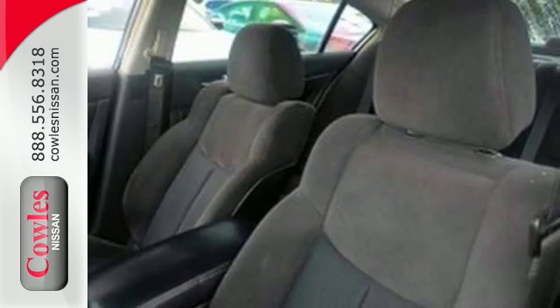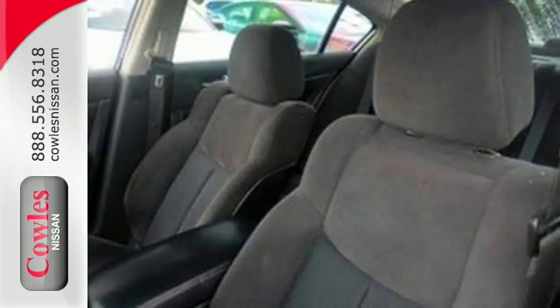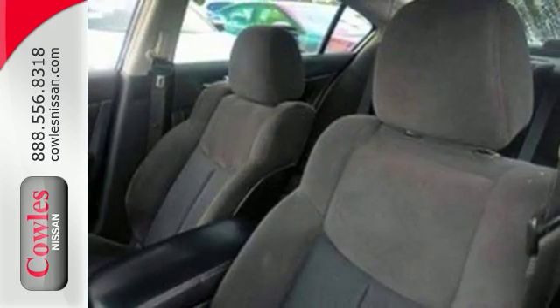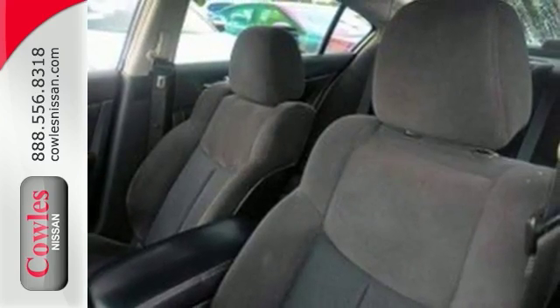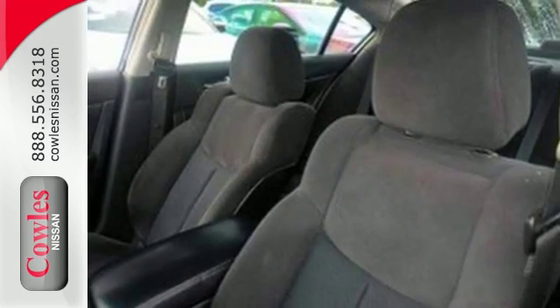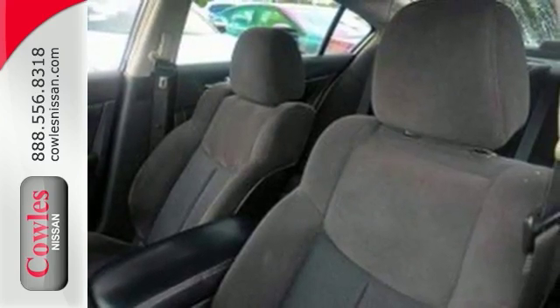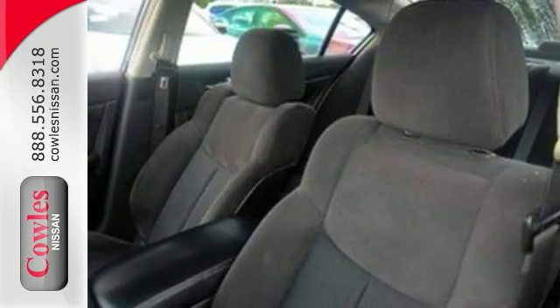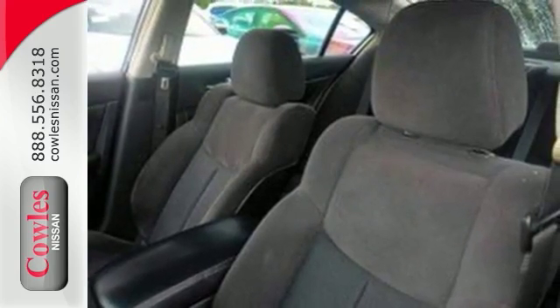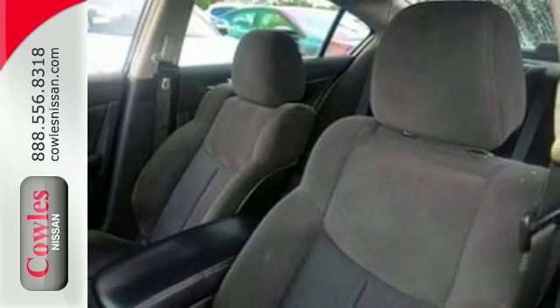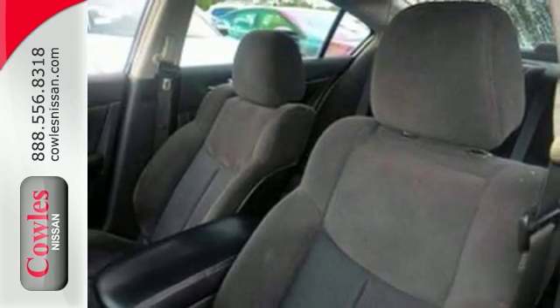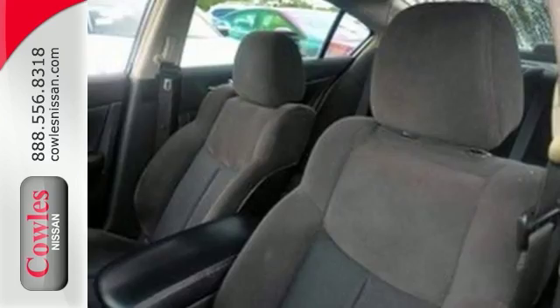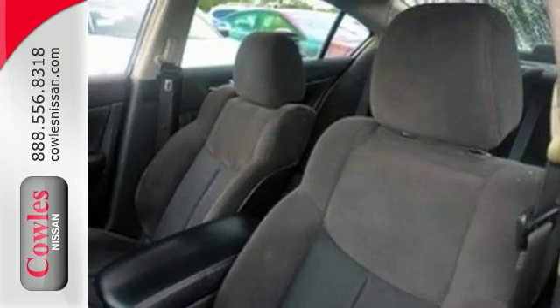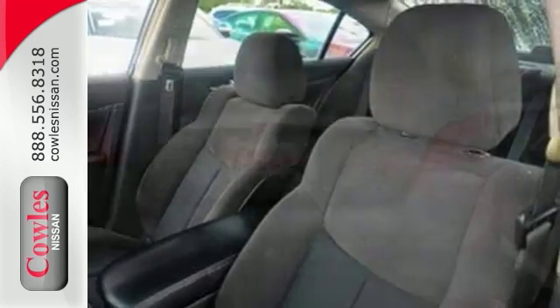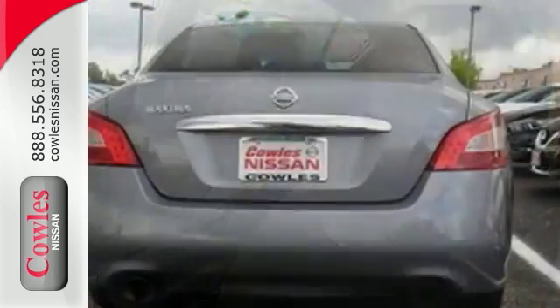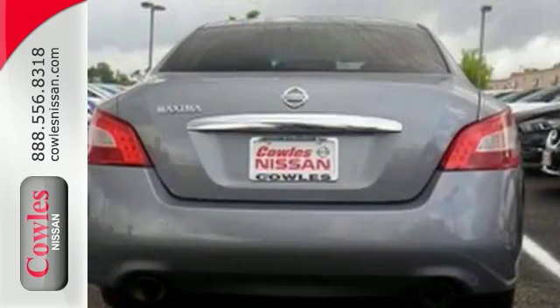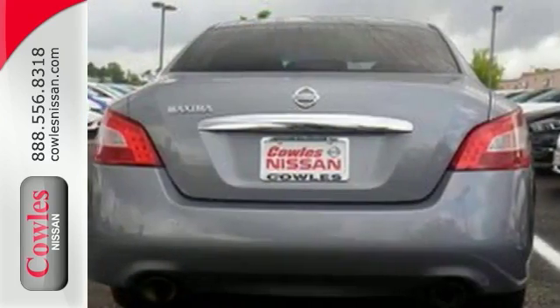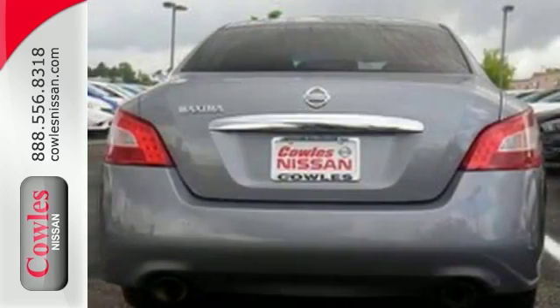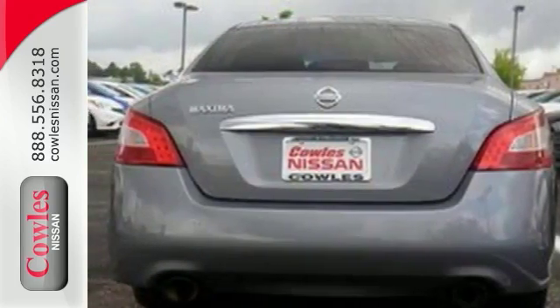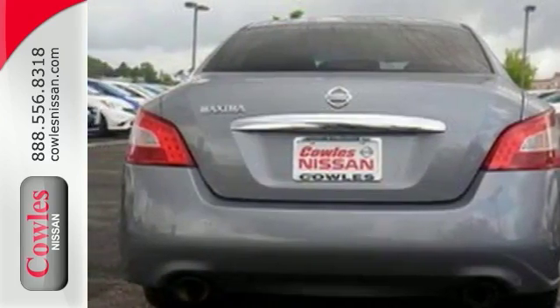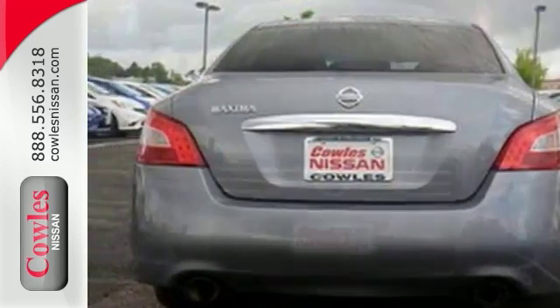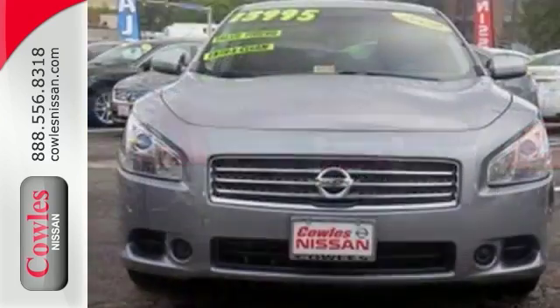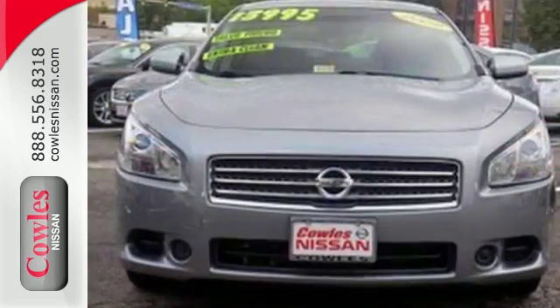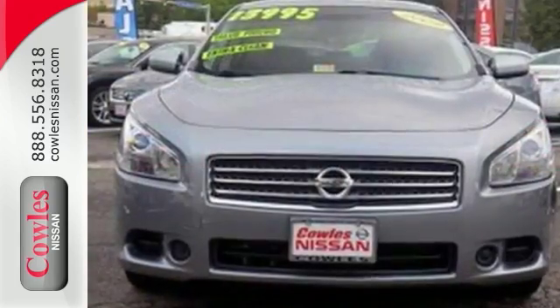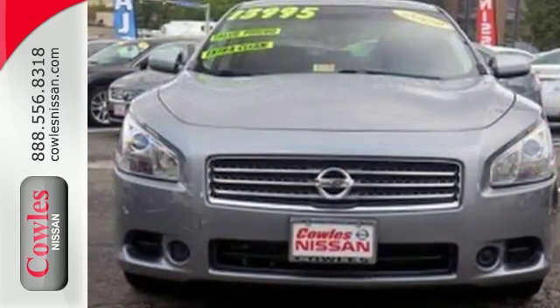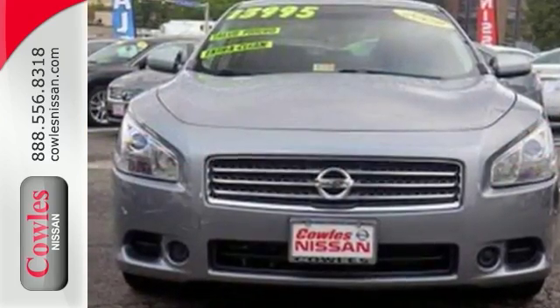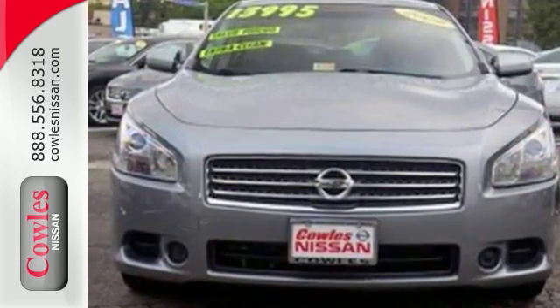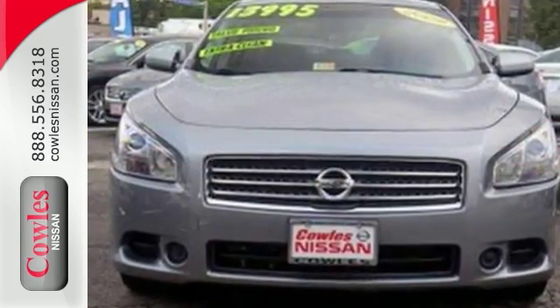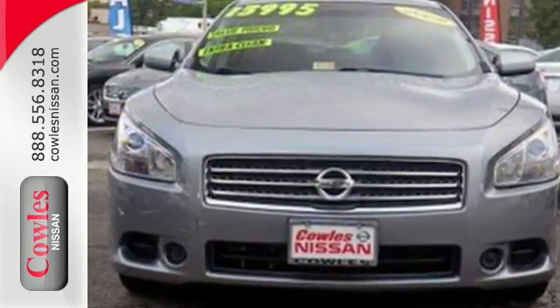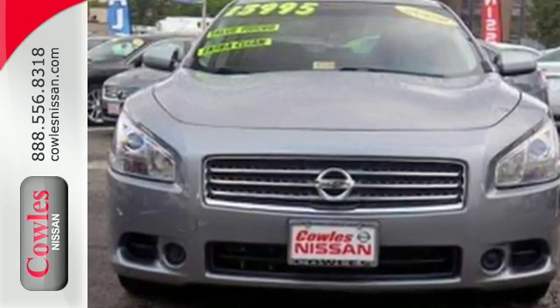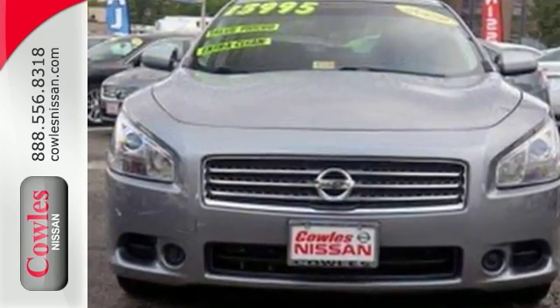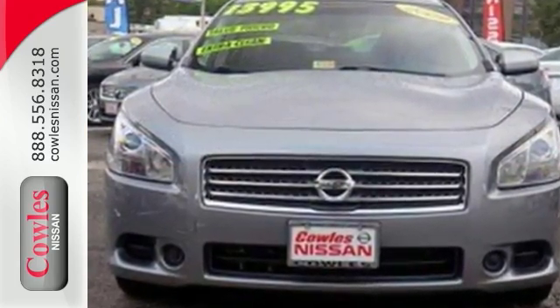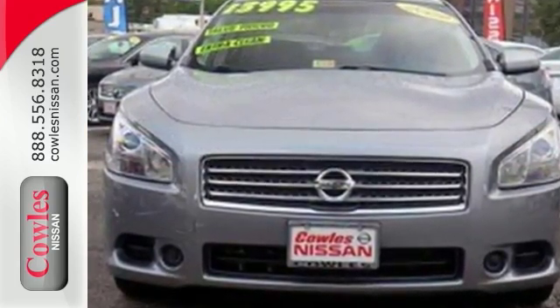The dual zone climate control and speed sensing steering are nice touches too. This Maxima is a comfortable people mover. Come and see it today.